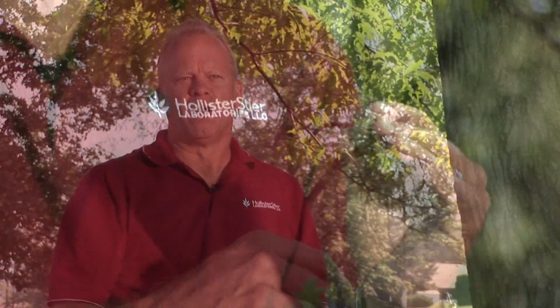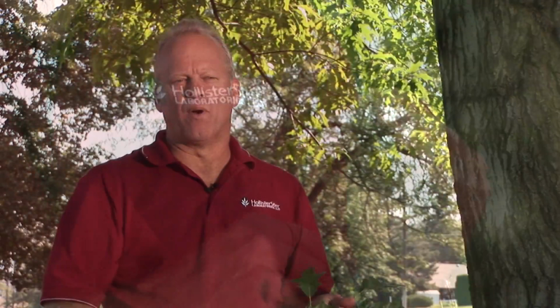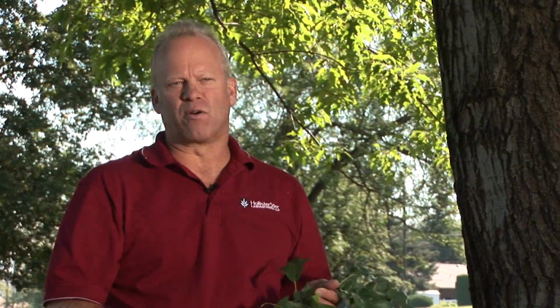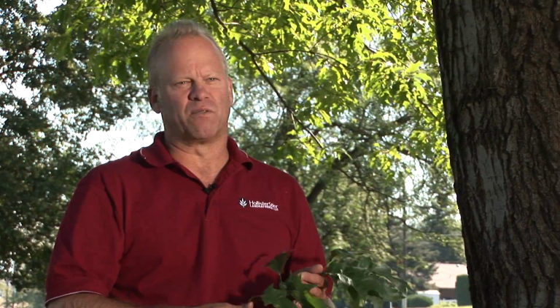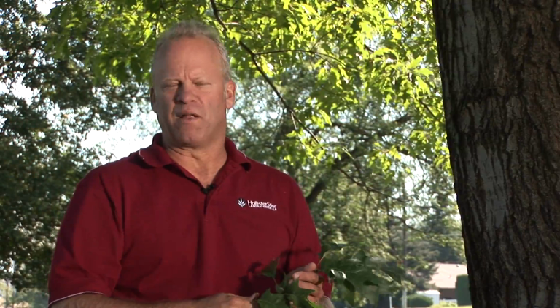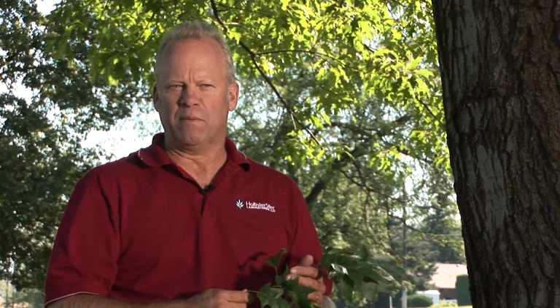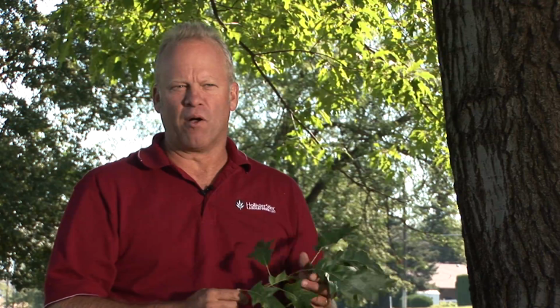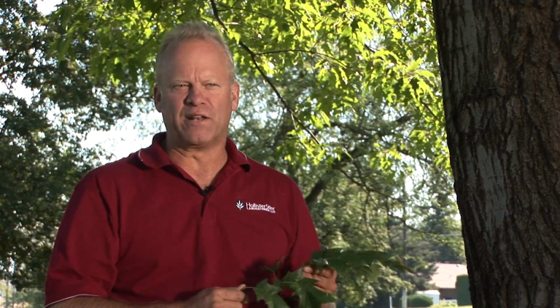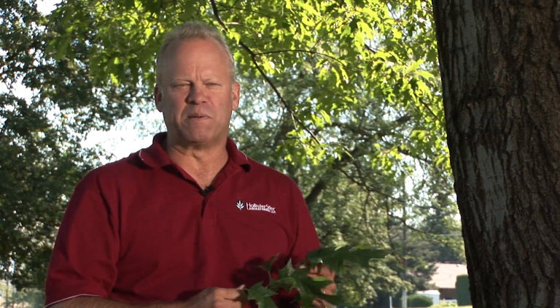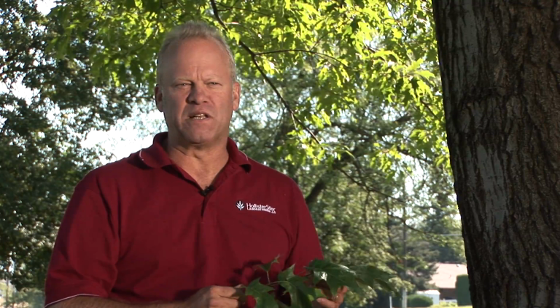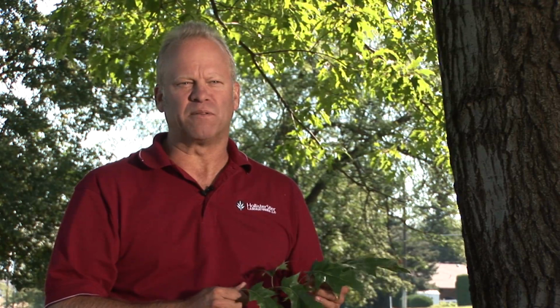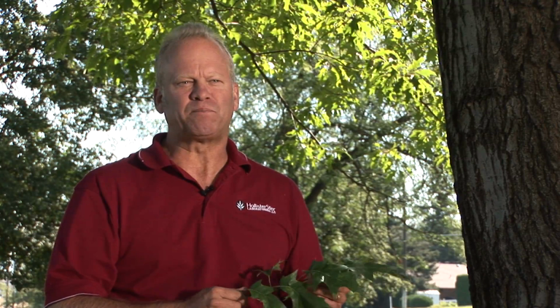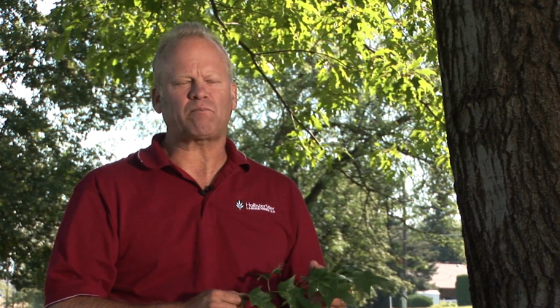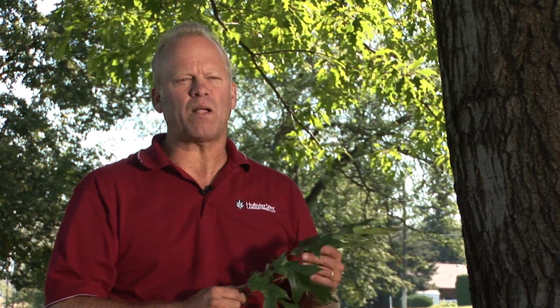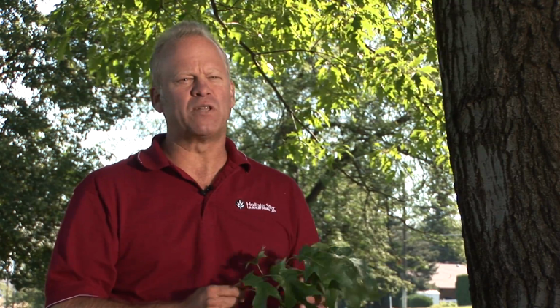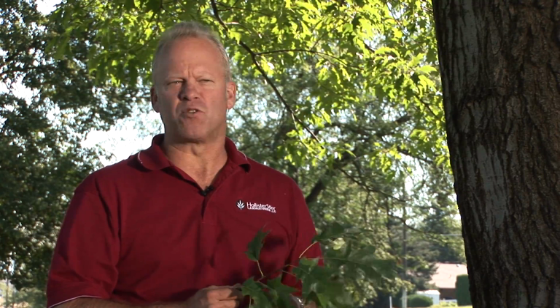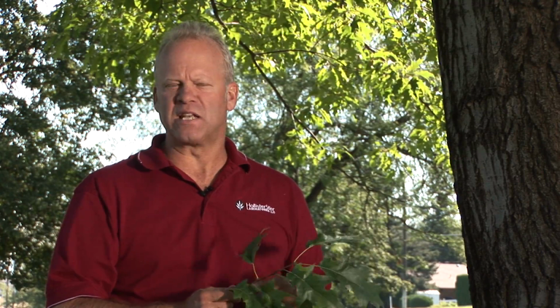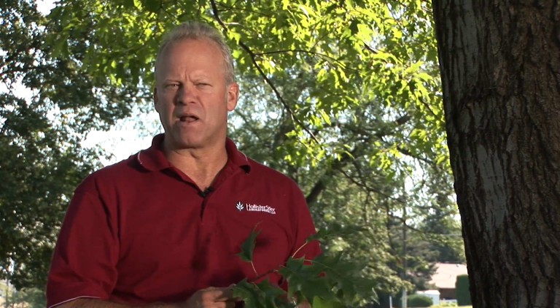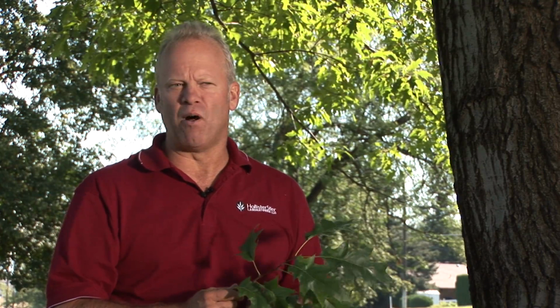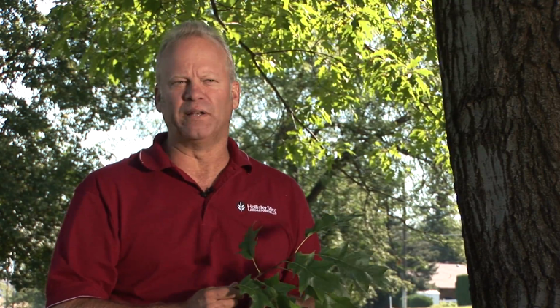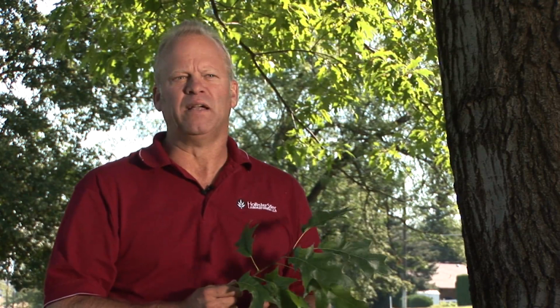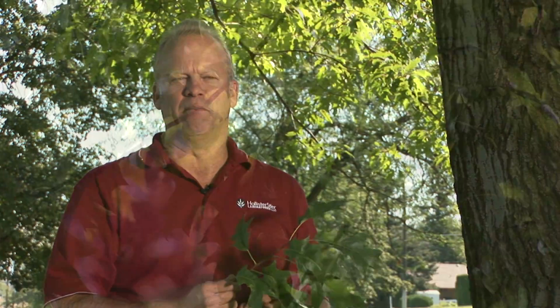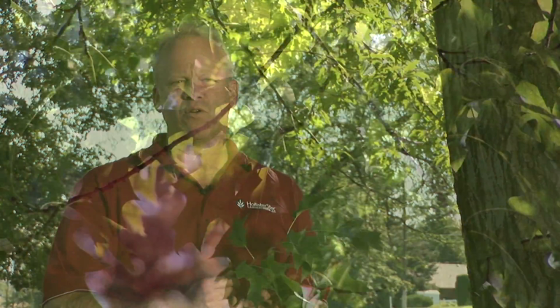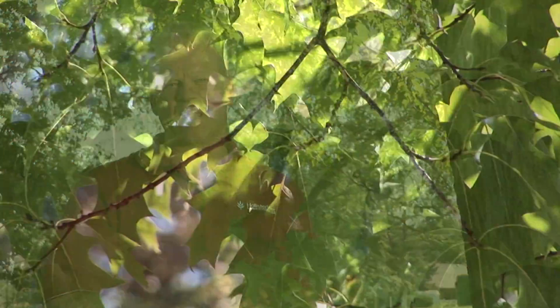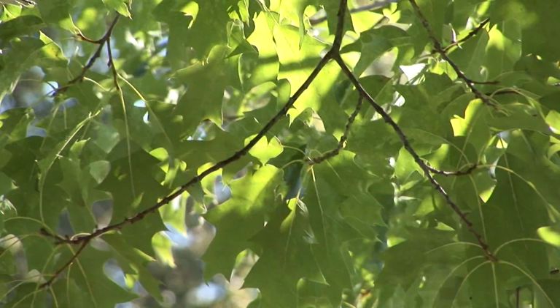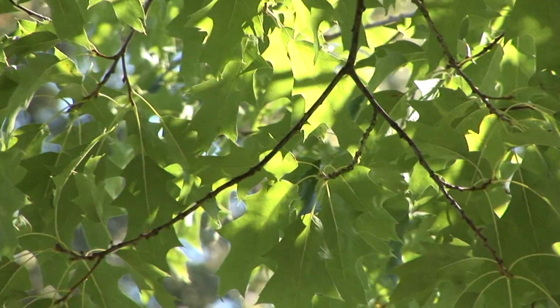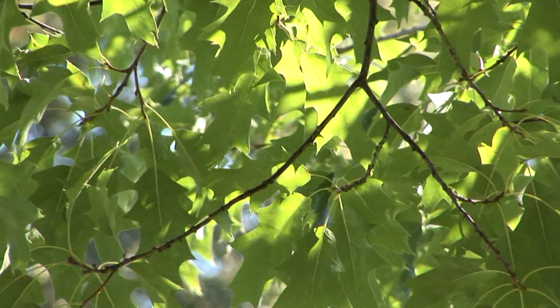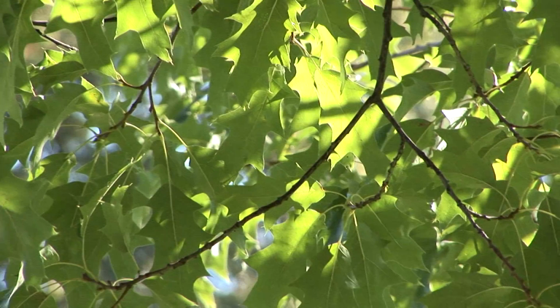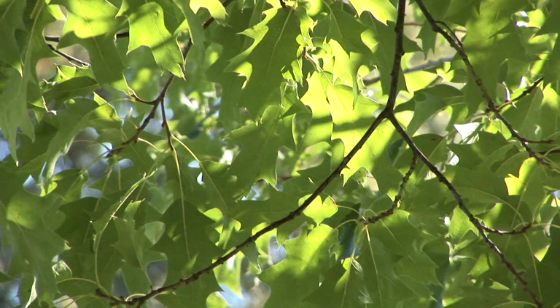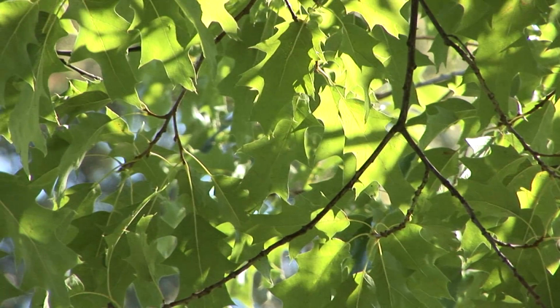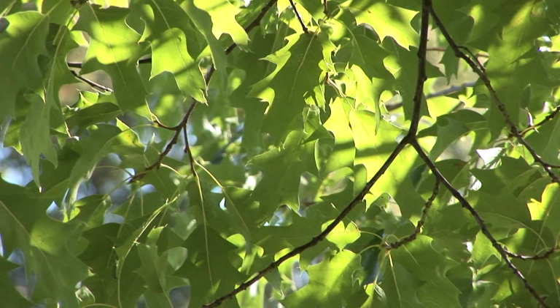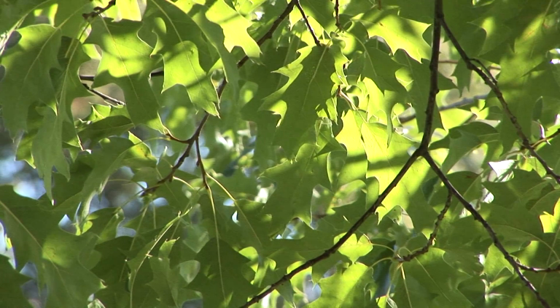Red oak is a wind pollinated species and puts out a tremendous amount of pollen. In most states you'll see this in April and May.